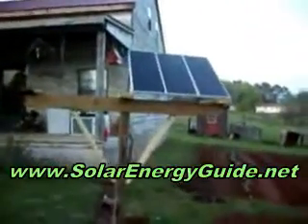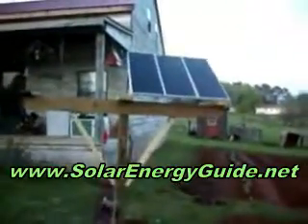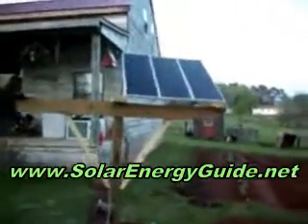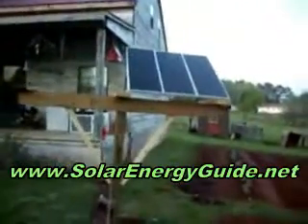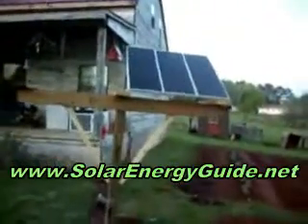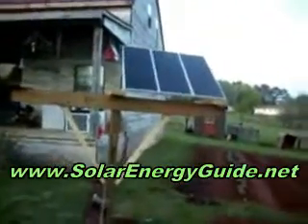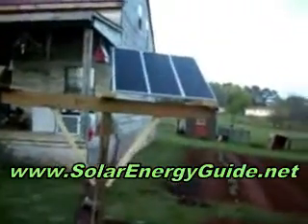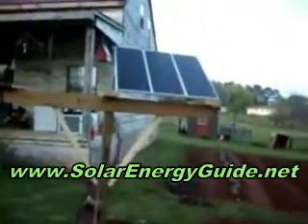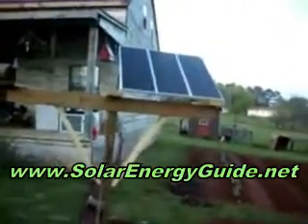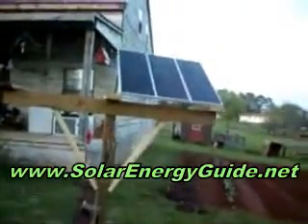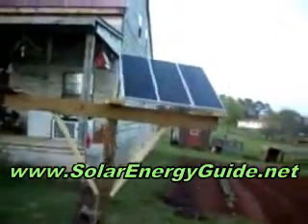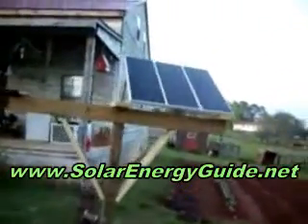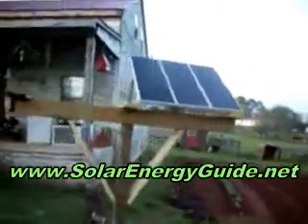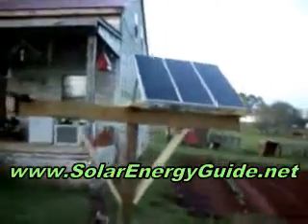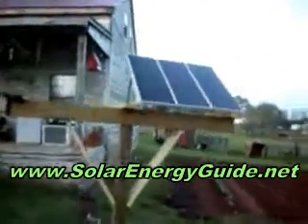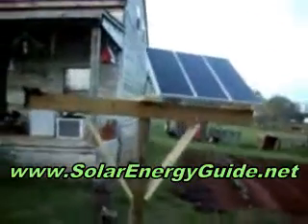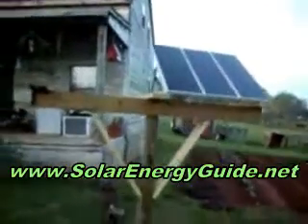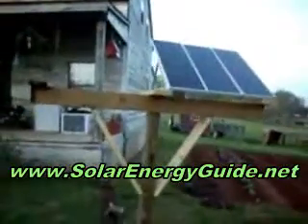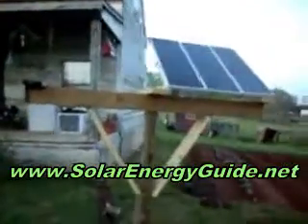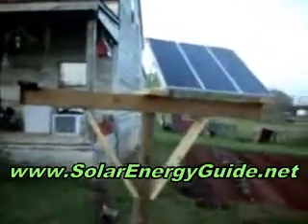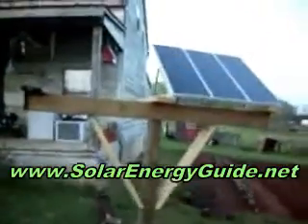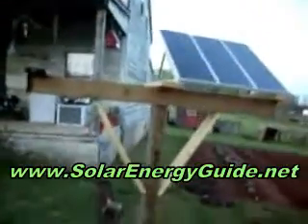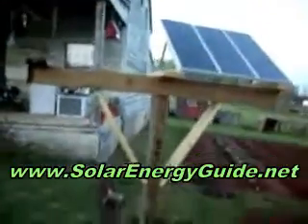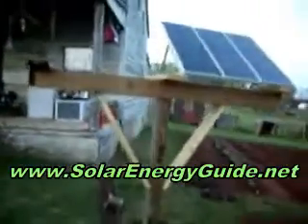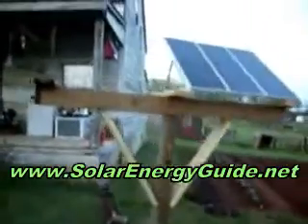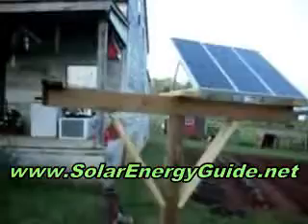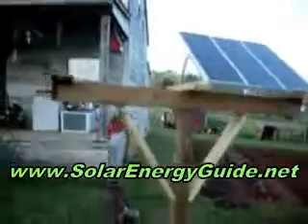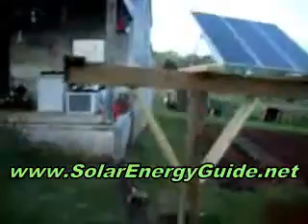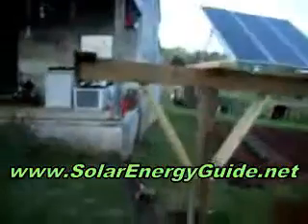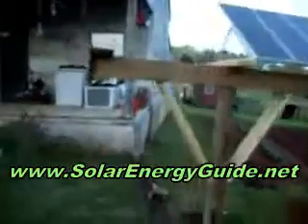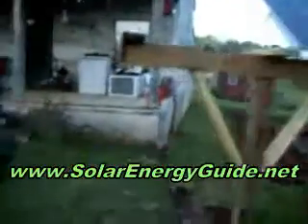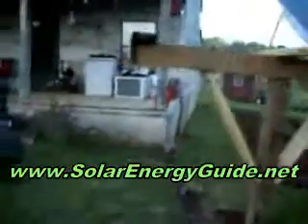Three 15 watt panels that run down the pole, run over to the porch.